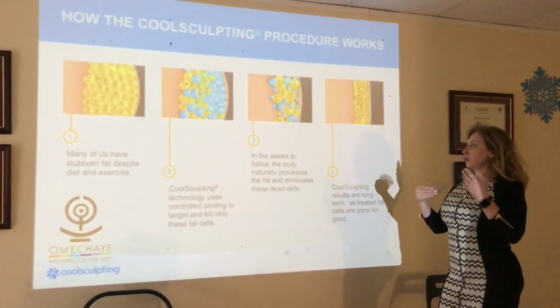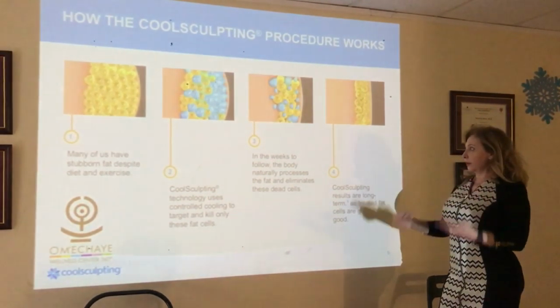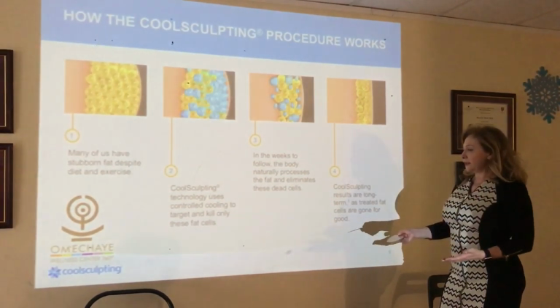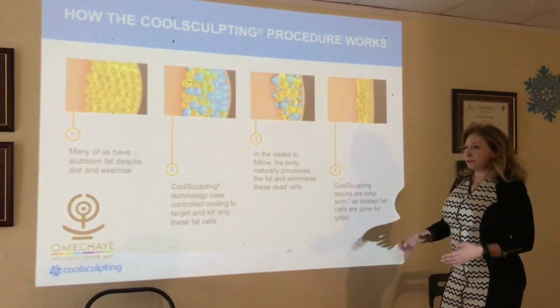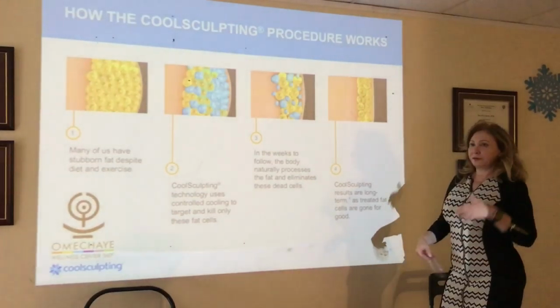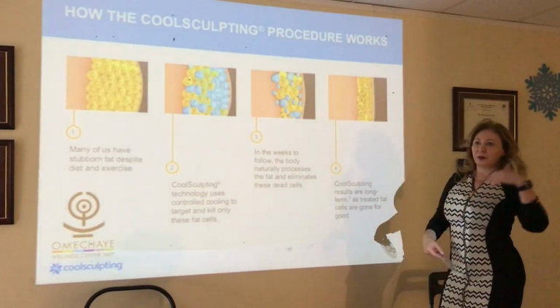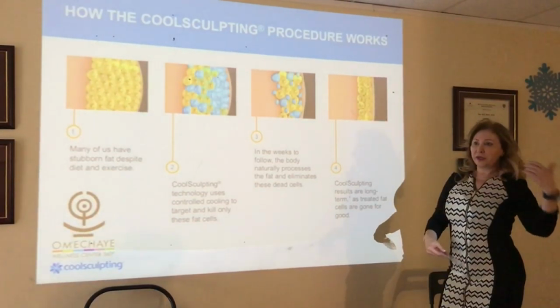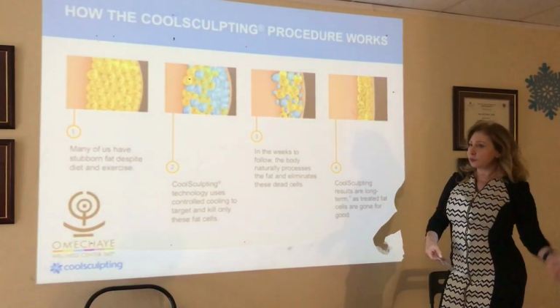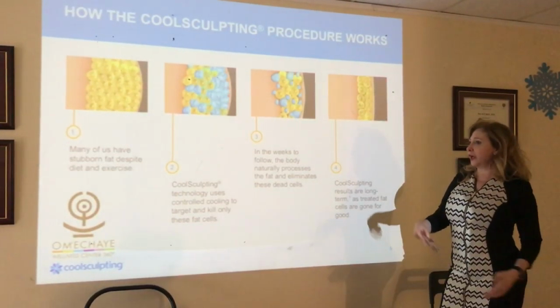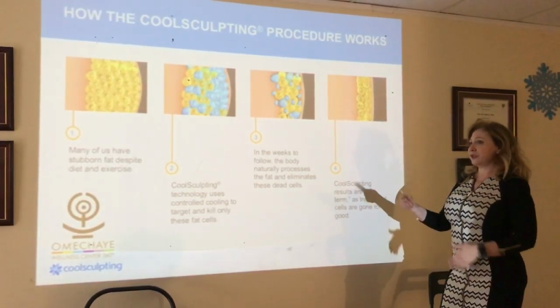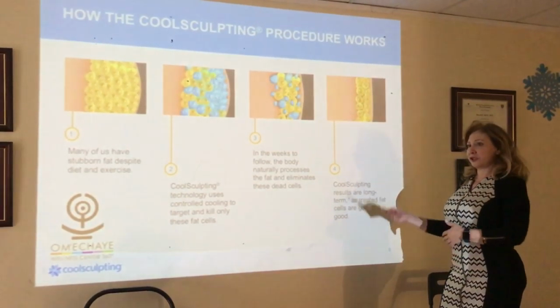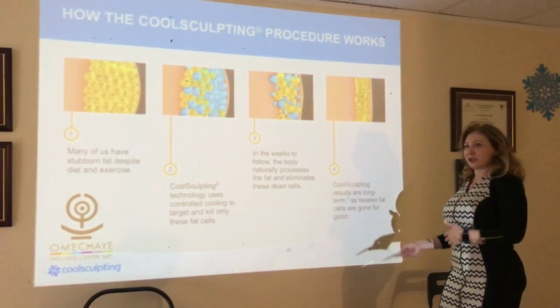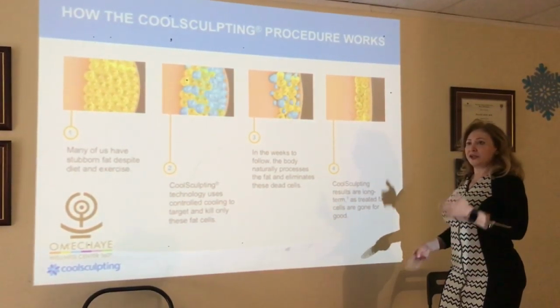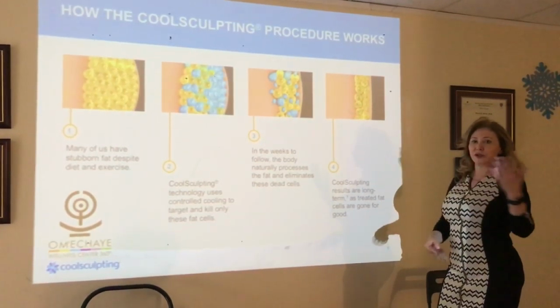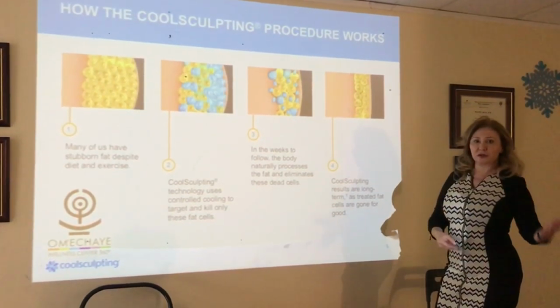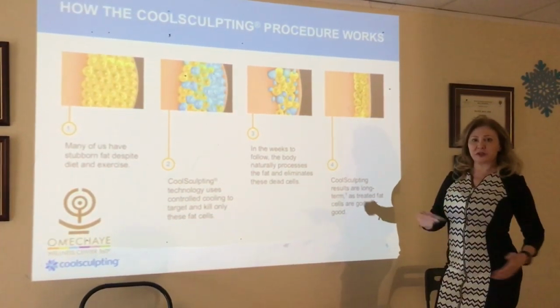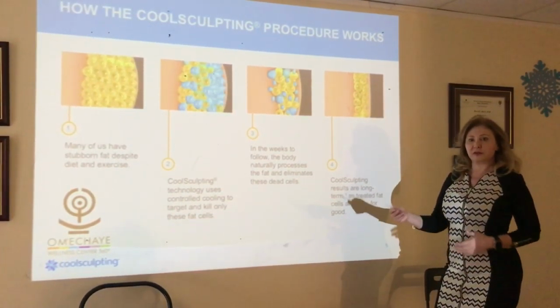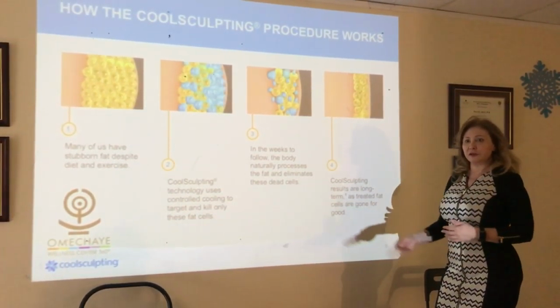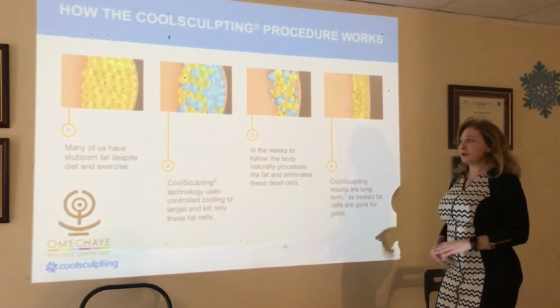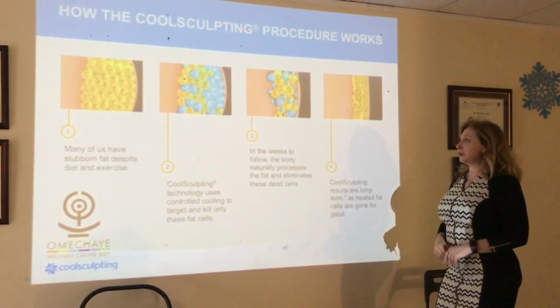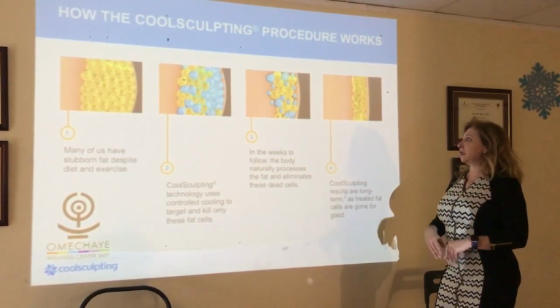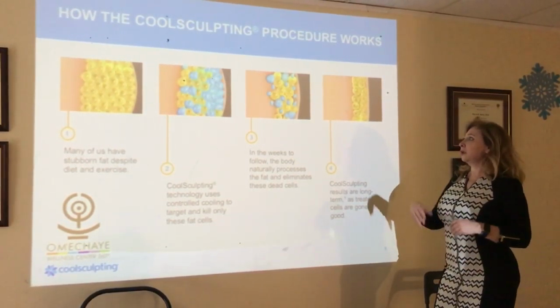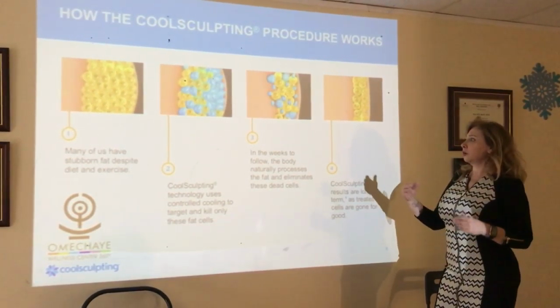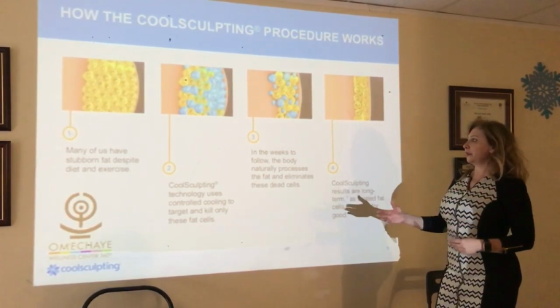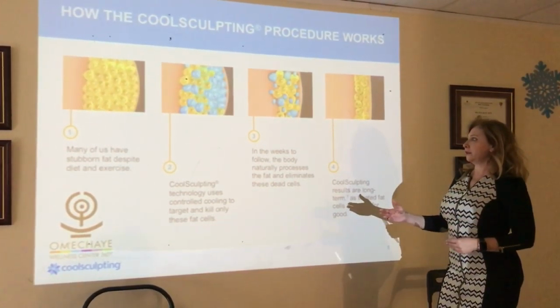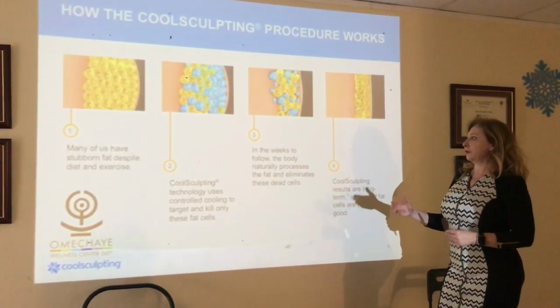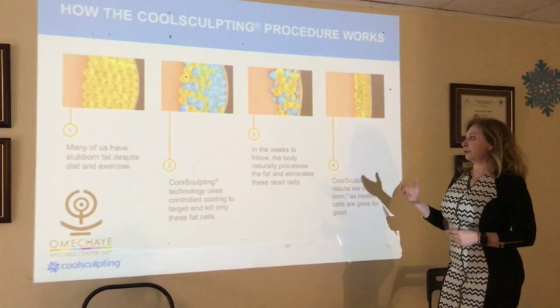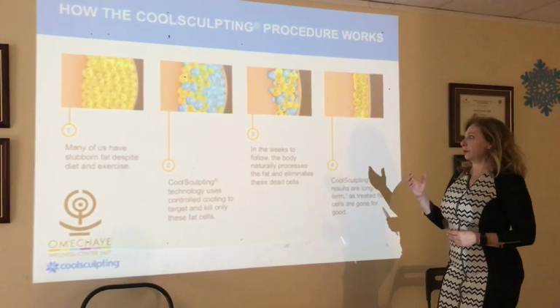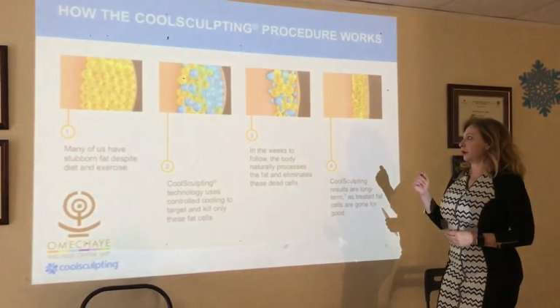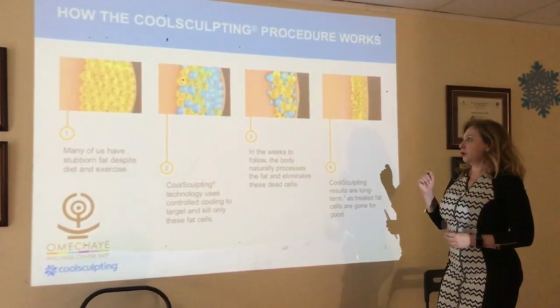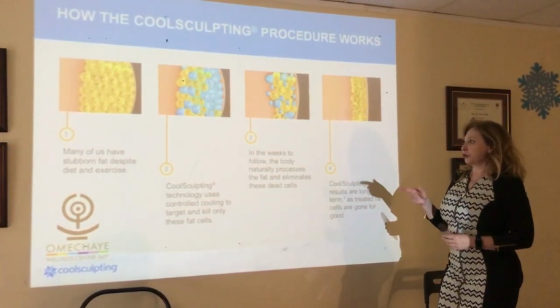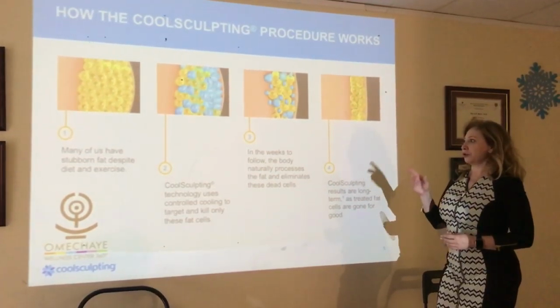This is completely different from heat-based treatments such as laser, ultrasound, and radiofrequency — and completely different from surgery.